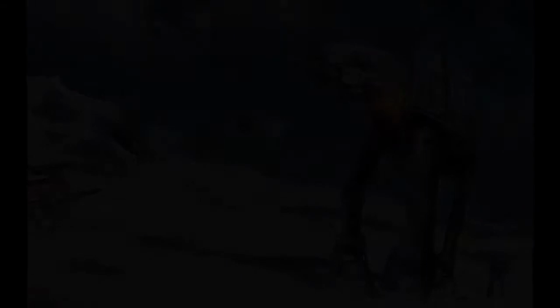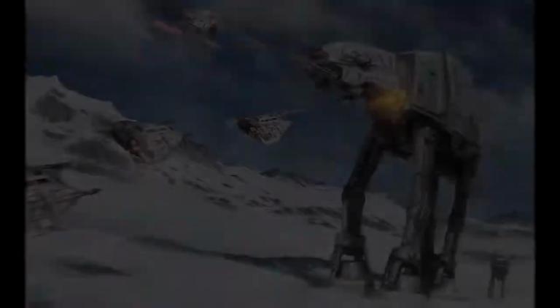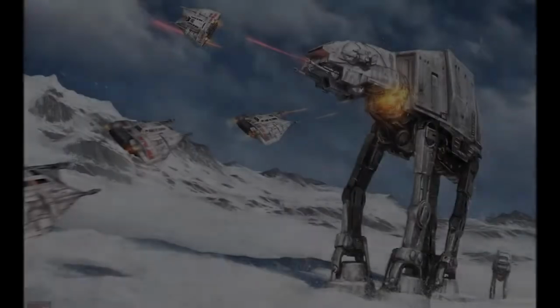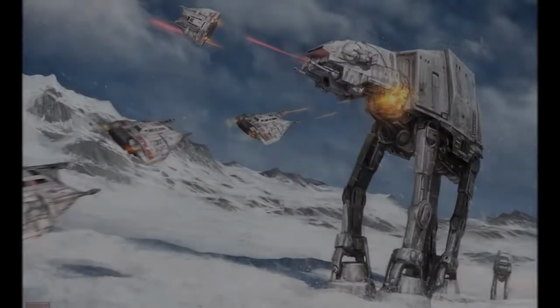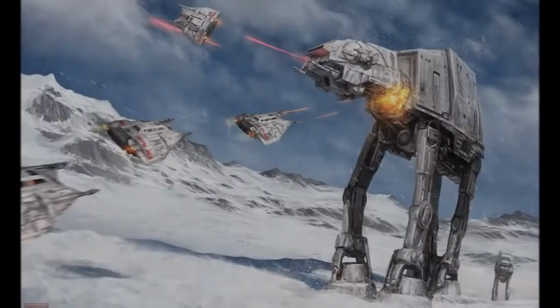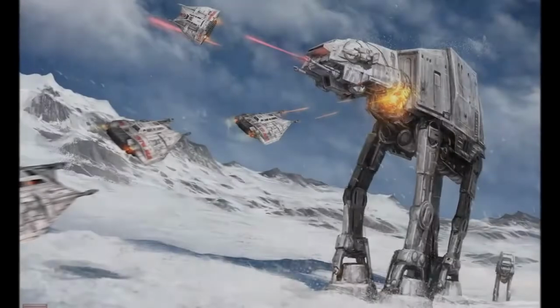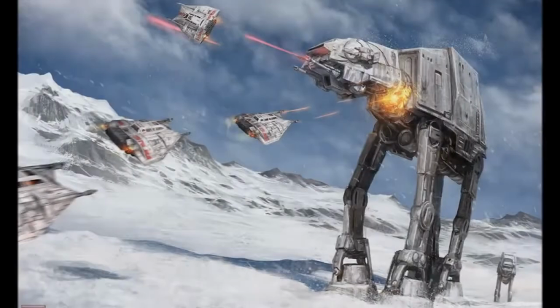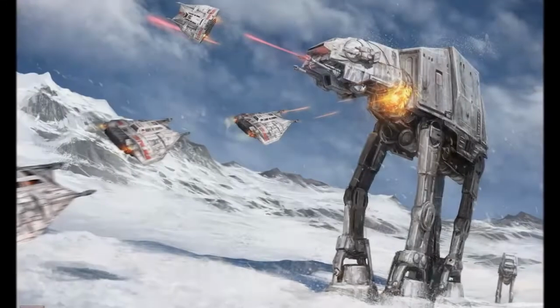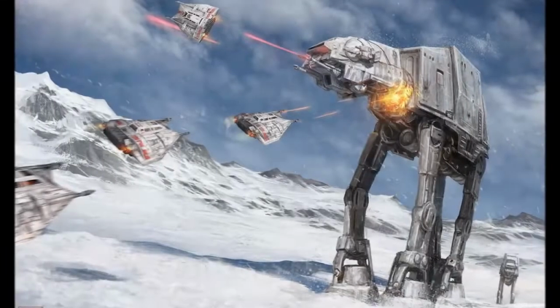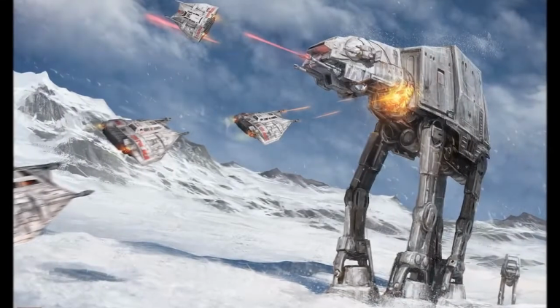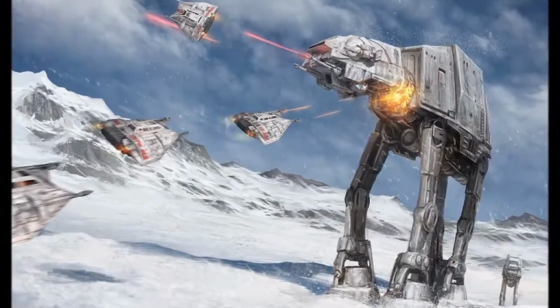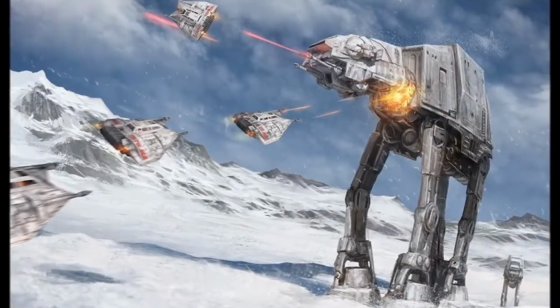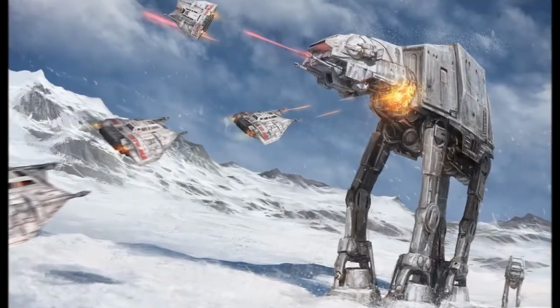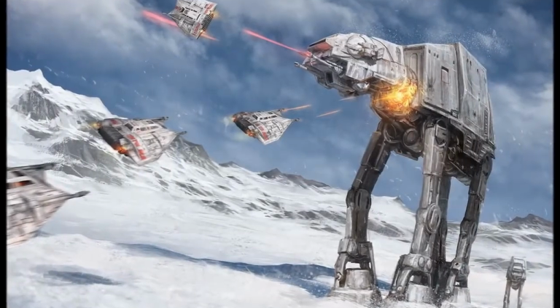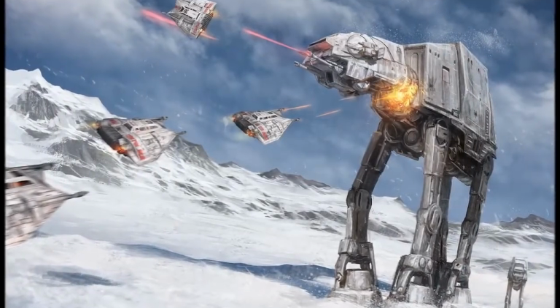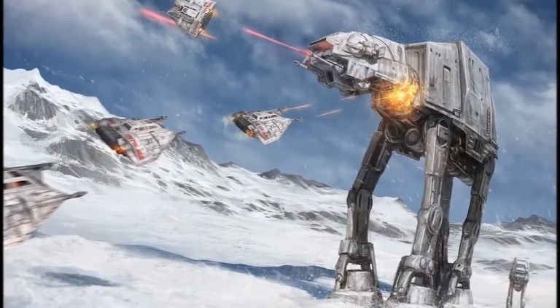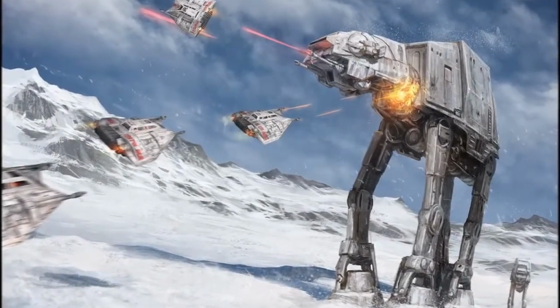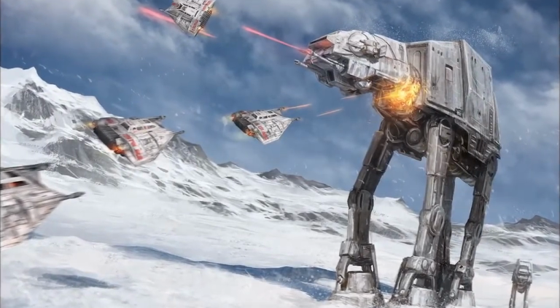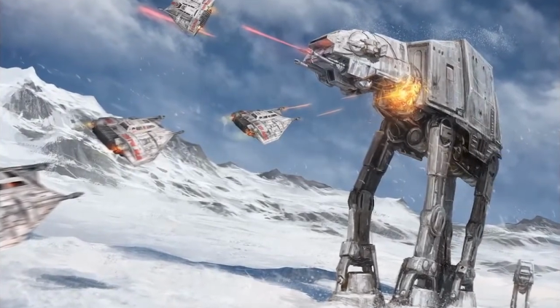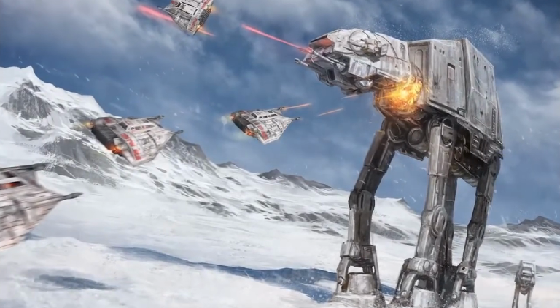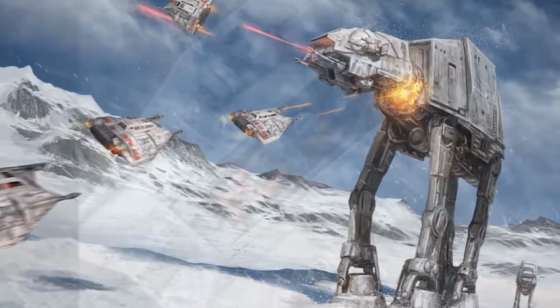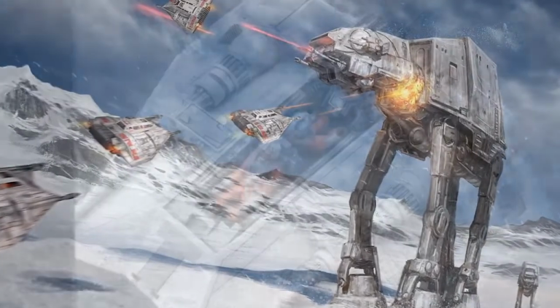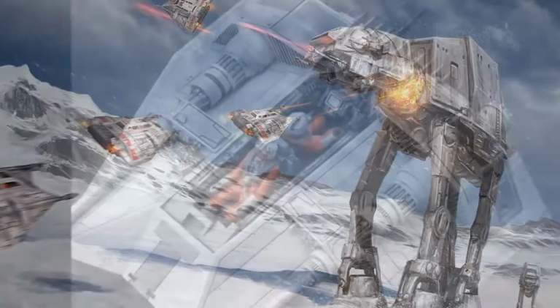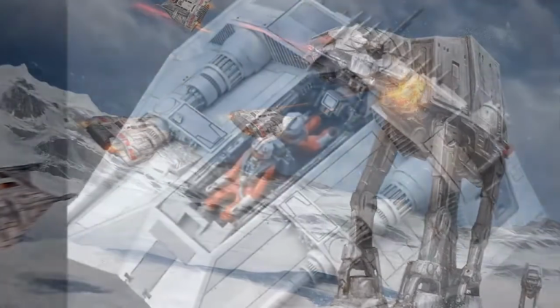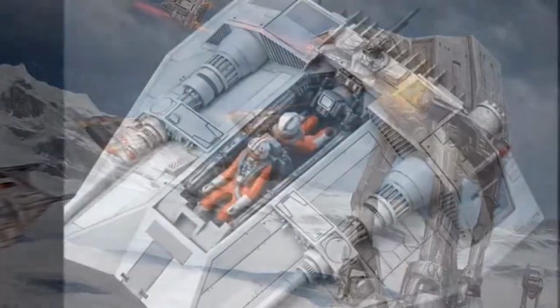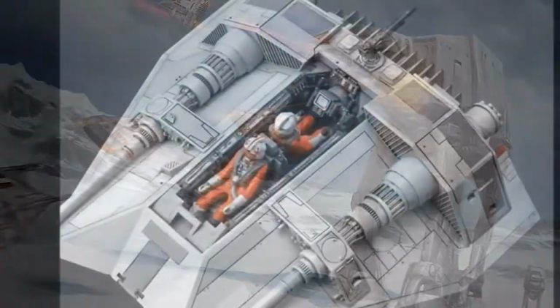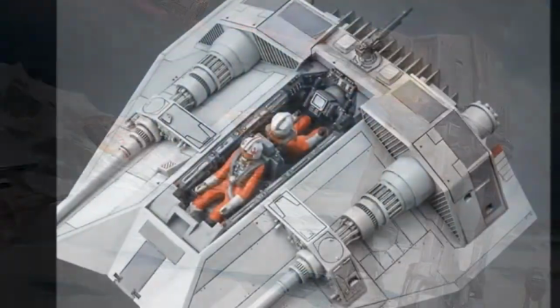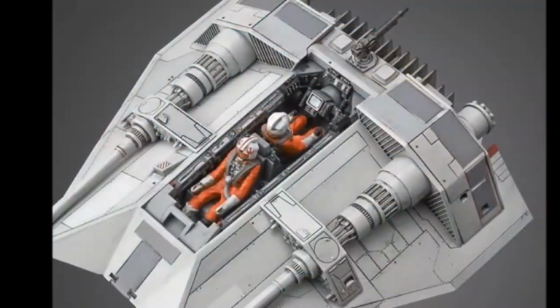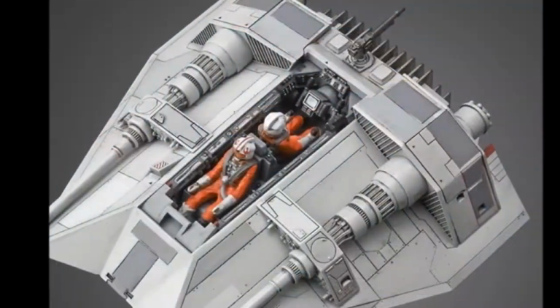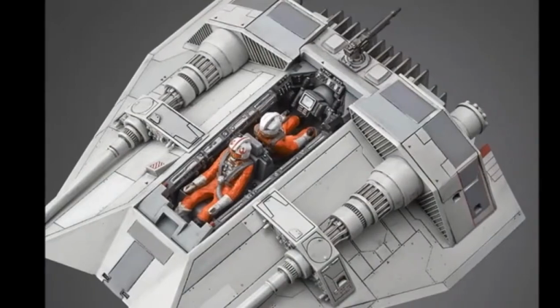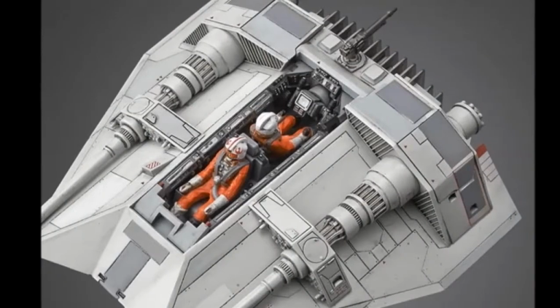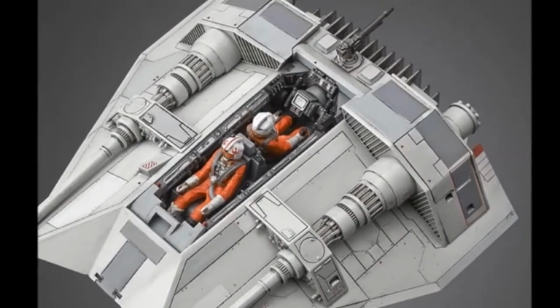What's up guys, welcome to another one of my Star Wars lore episodes, and in this episode I'm going to talk about the Snowspeeder.